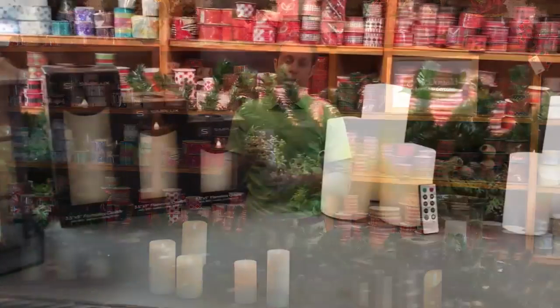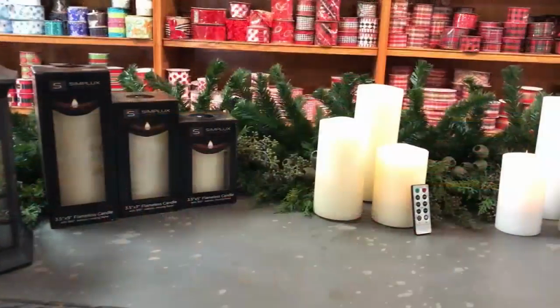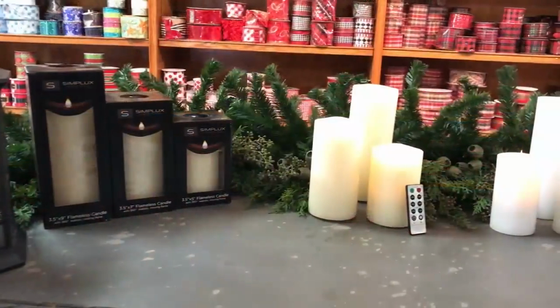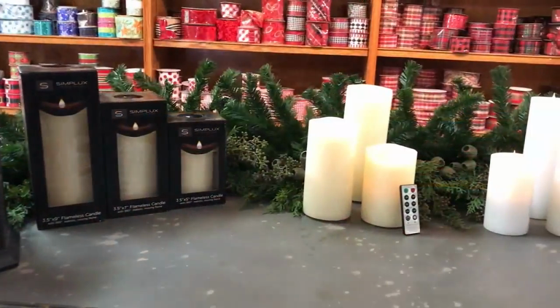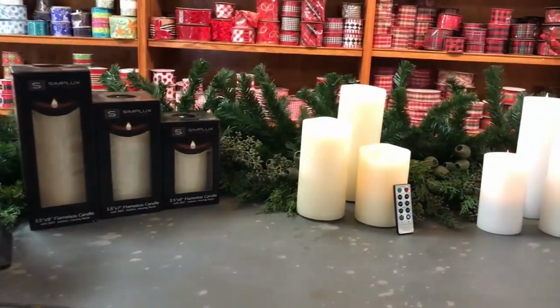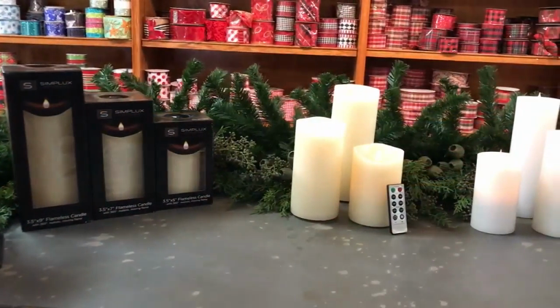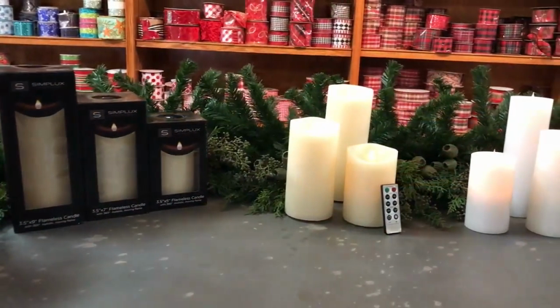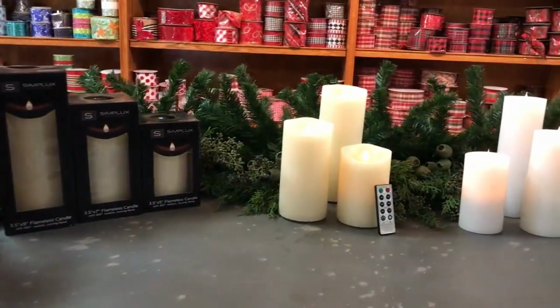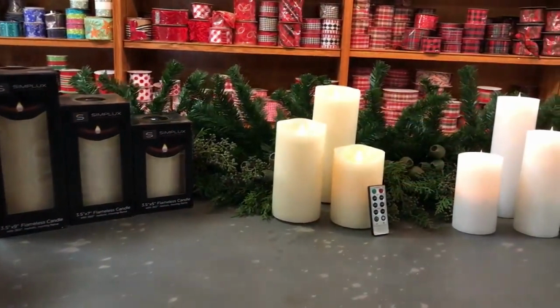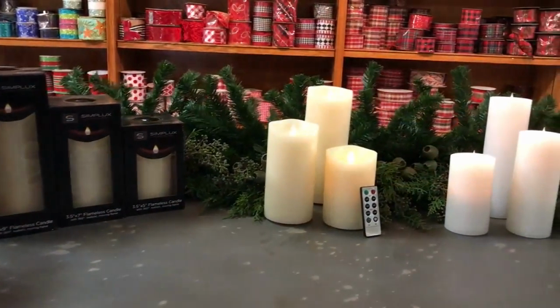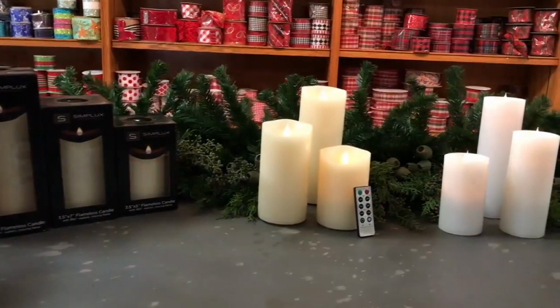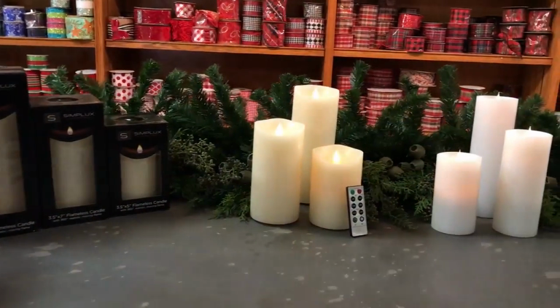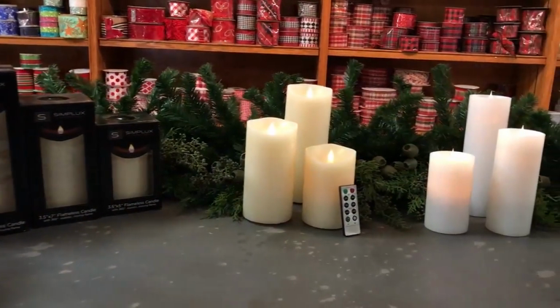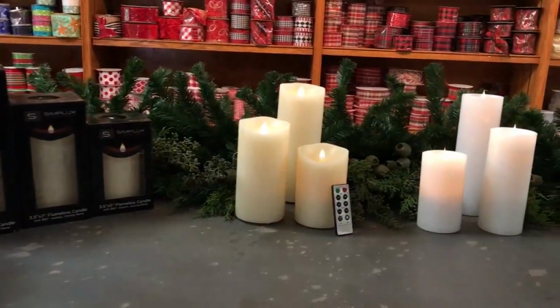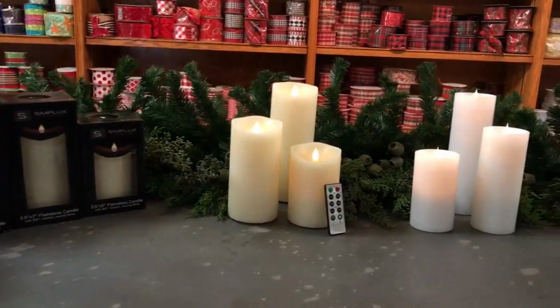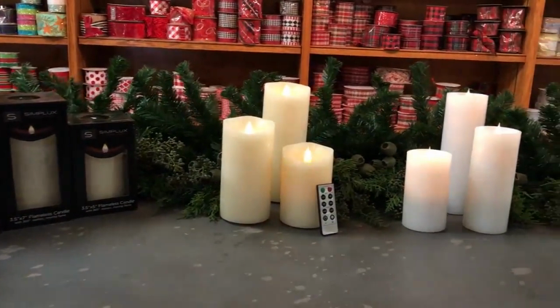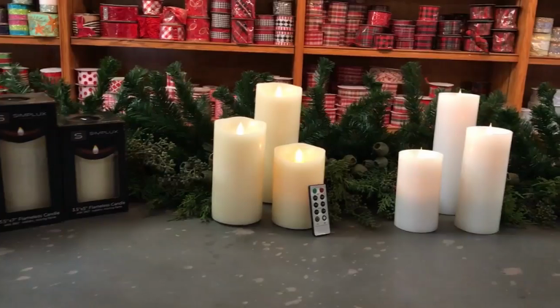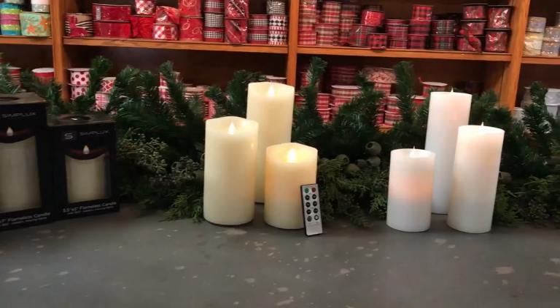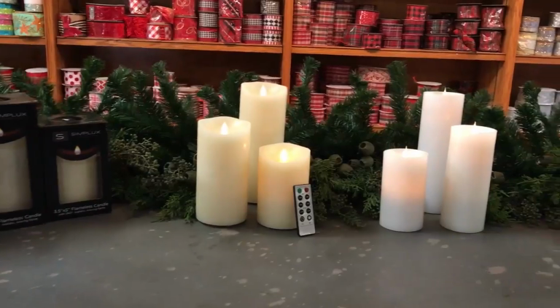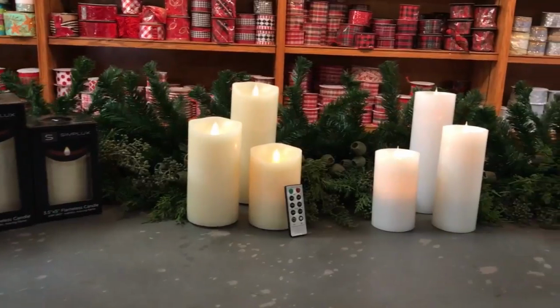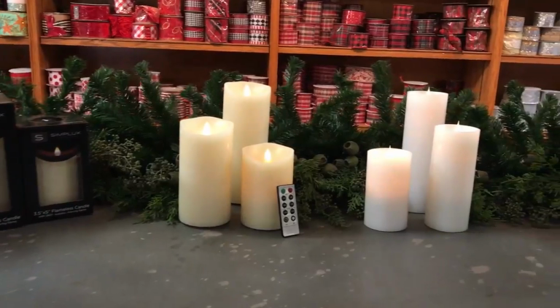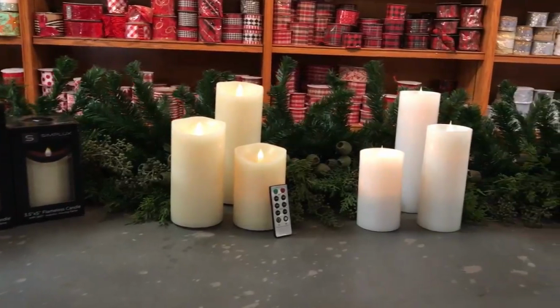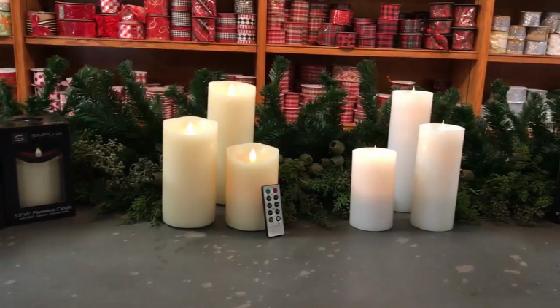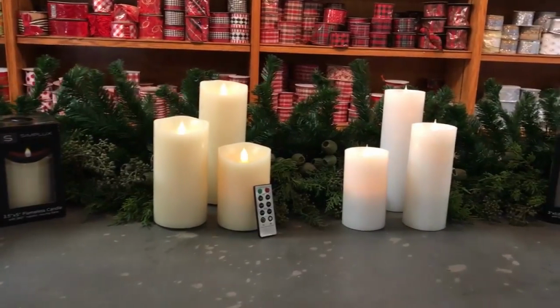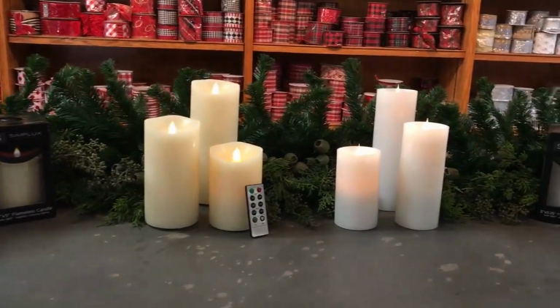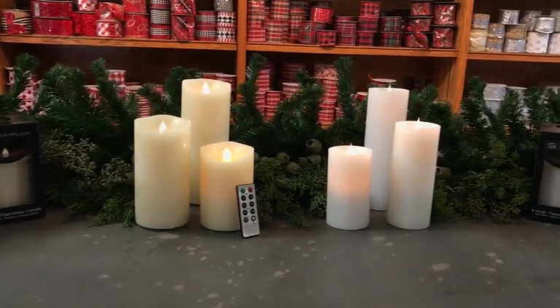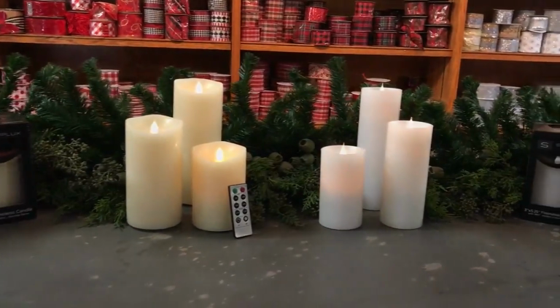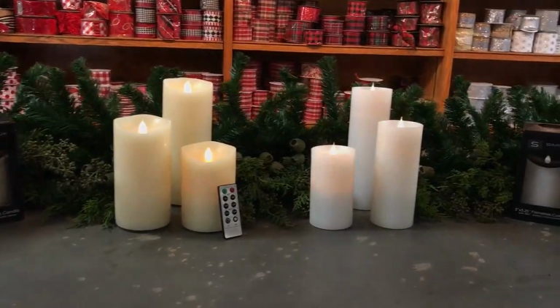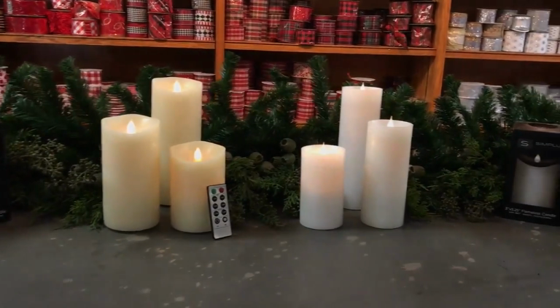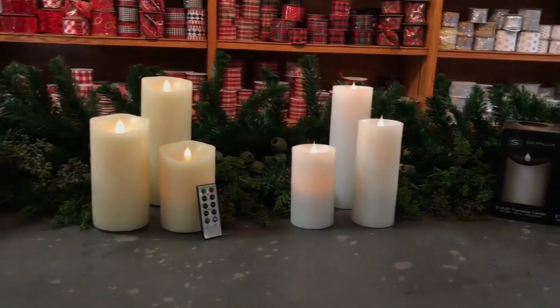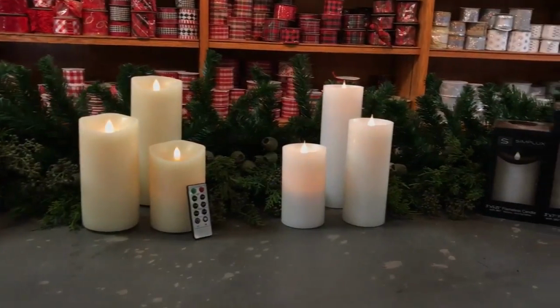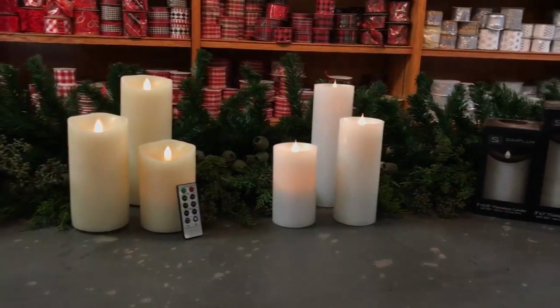If you haven't heard about virtual candles, virtual candles have a moving flame that constantly moves while it's on.